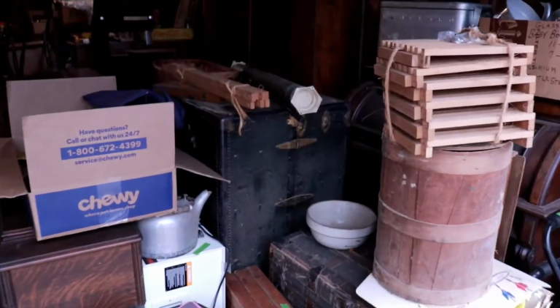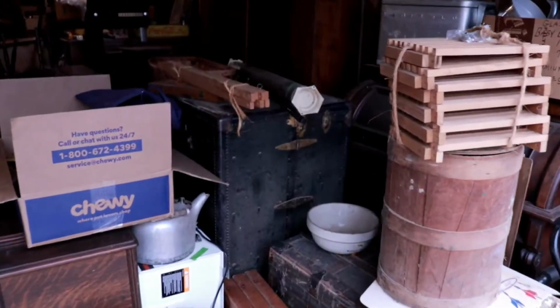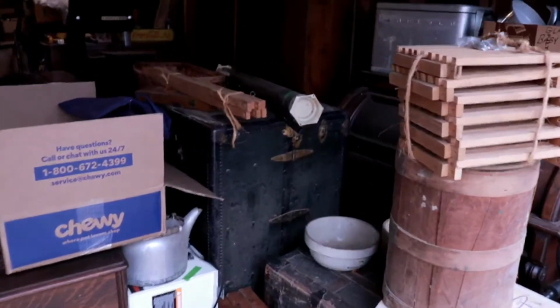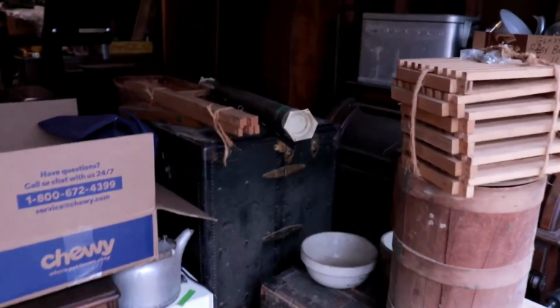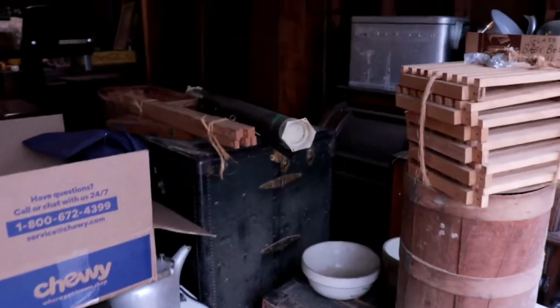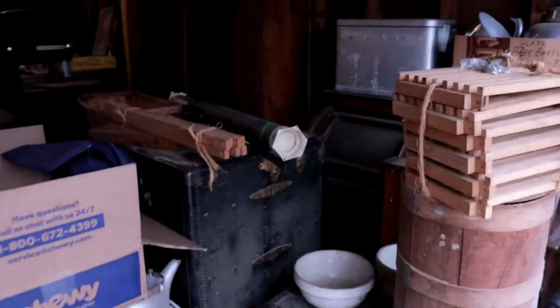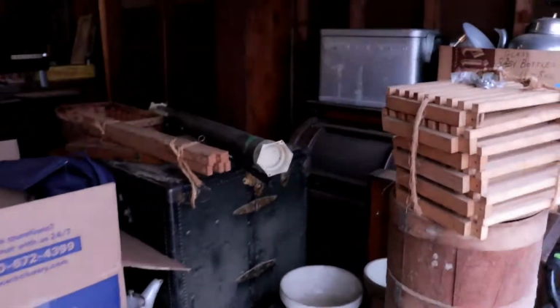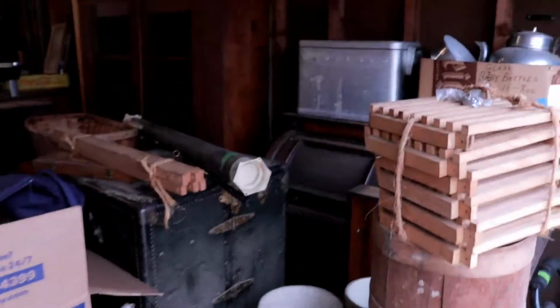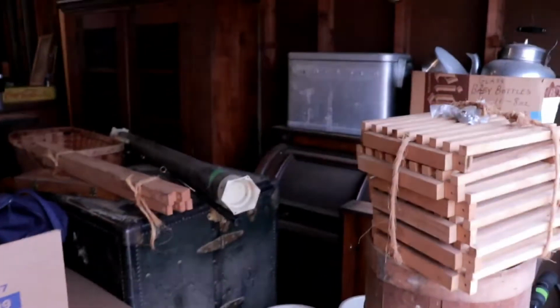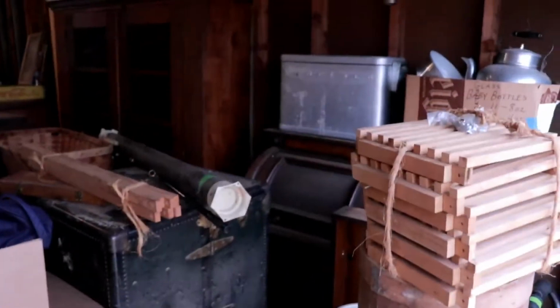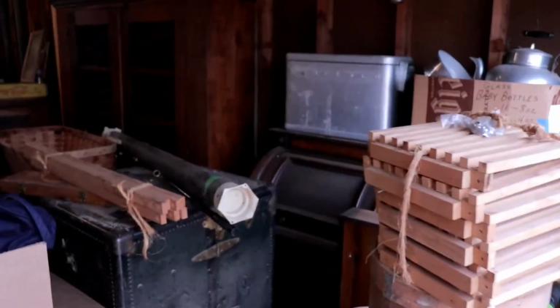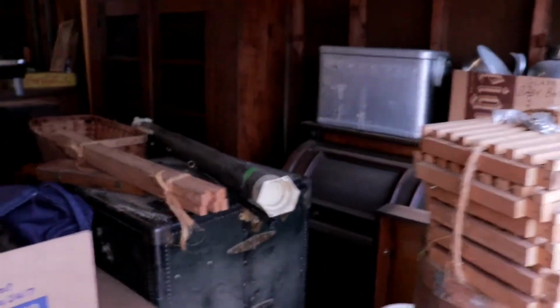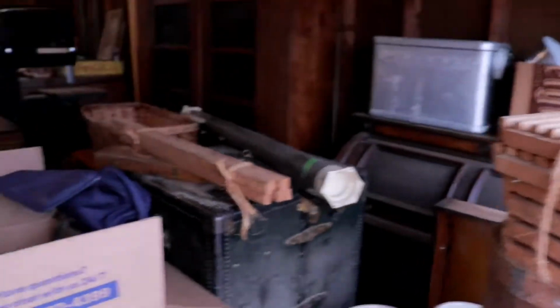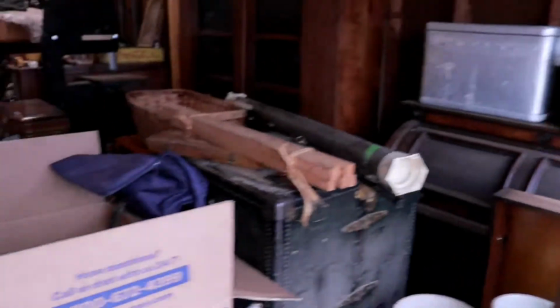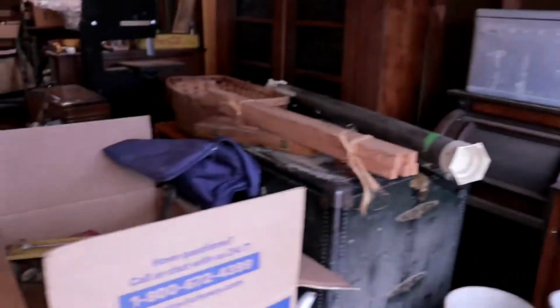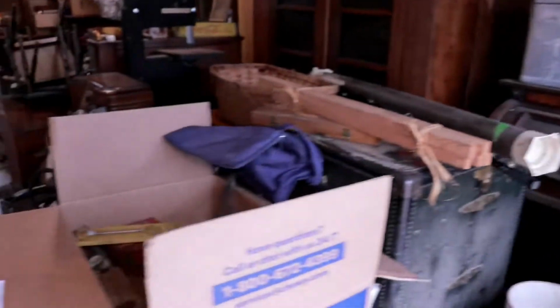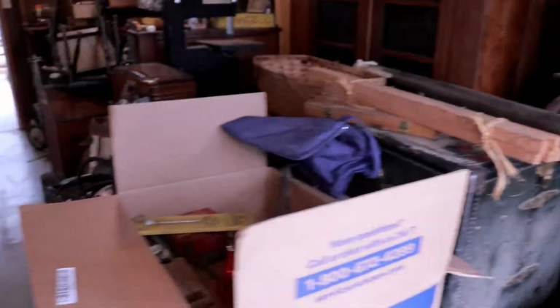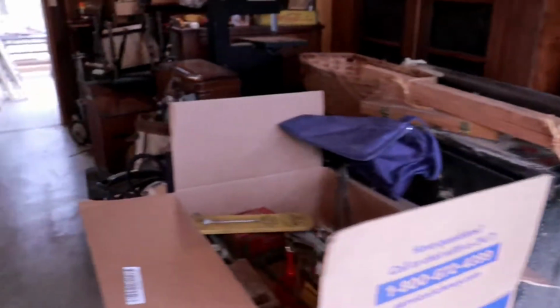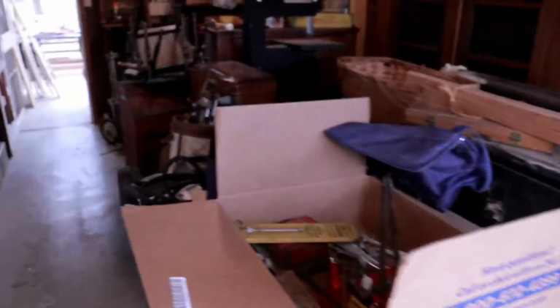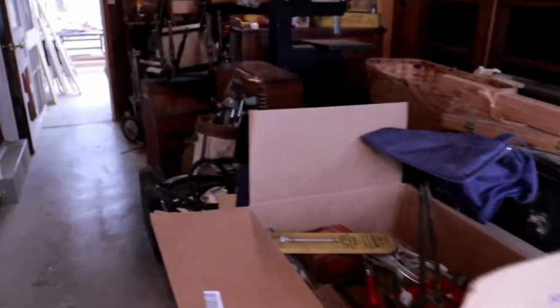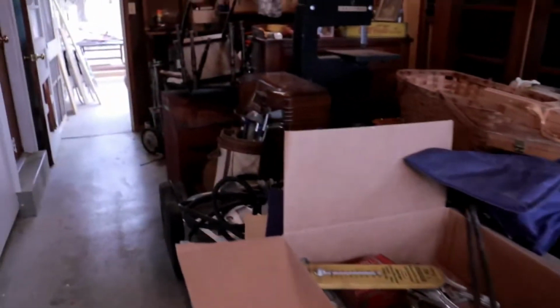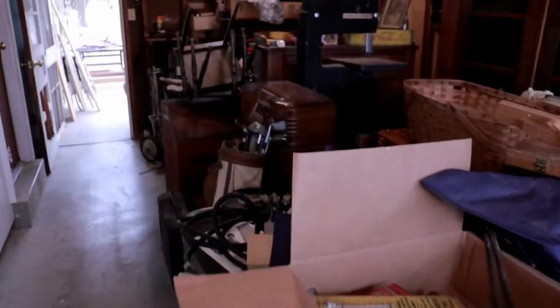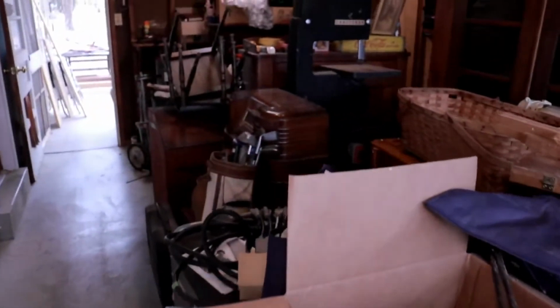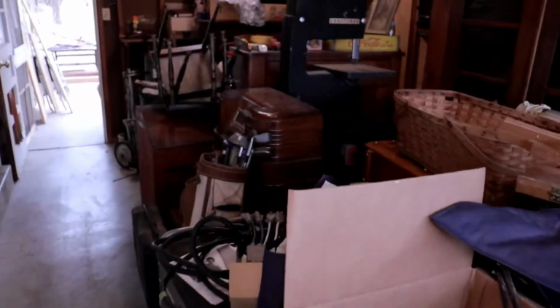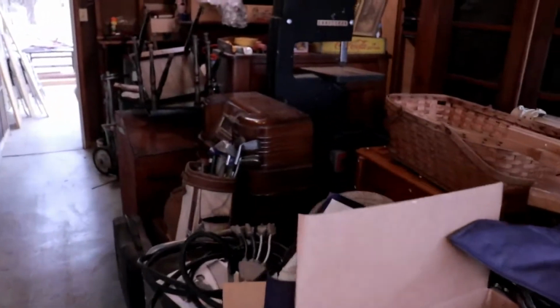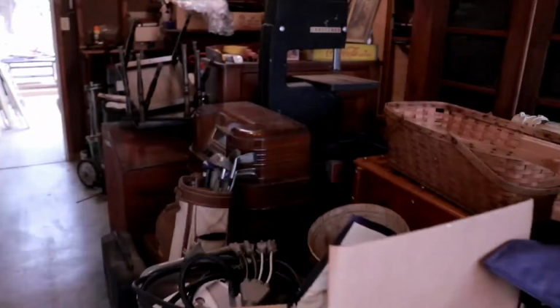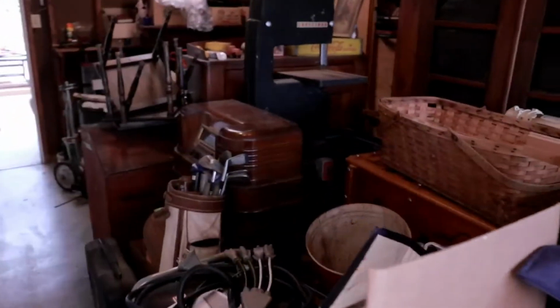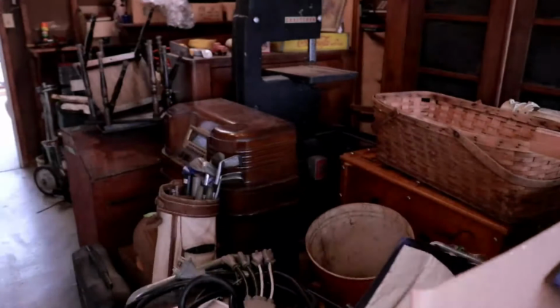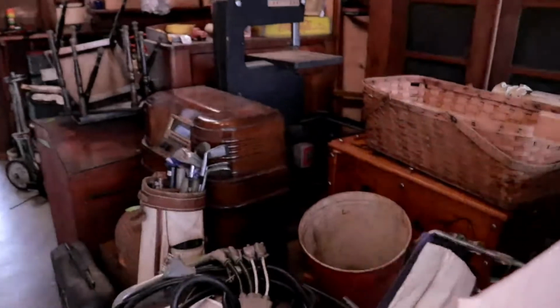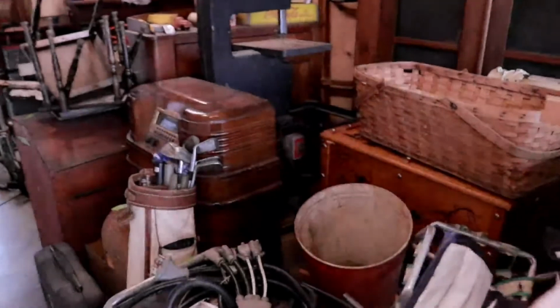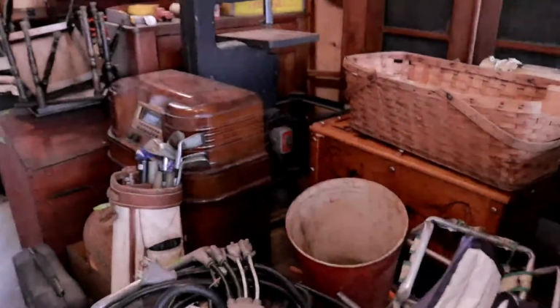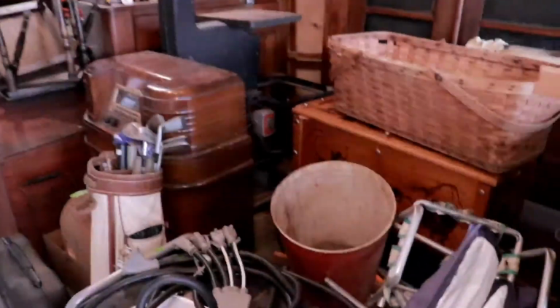Oh my goodness guys, look at all this stuff. This is all in a single car garage.